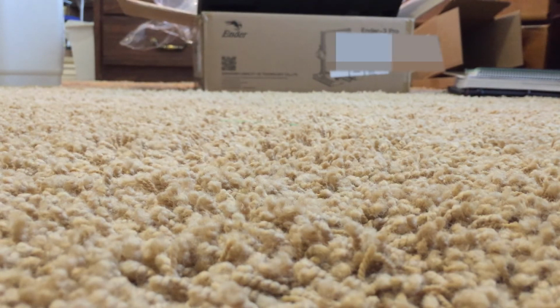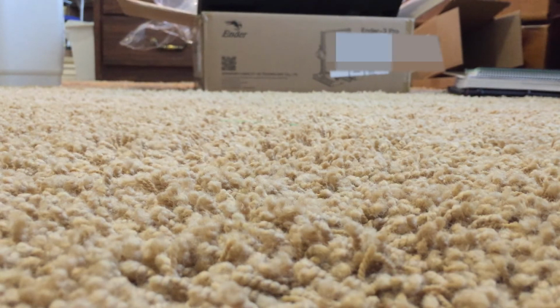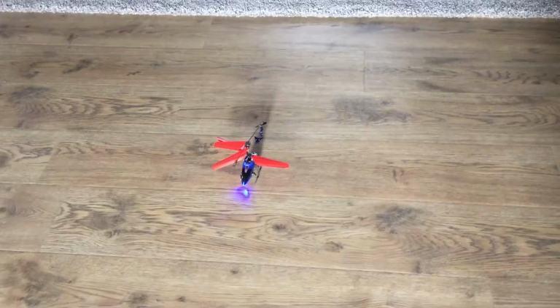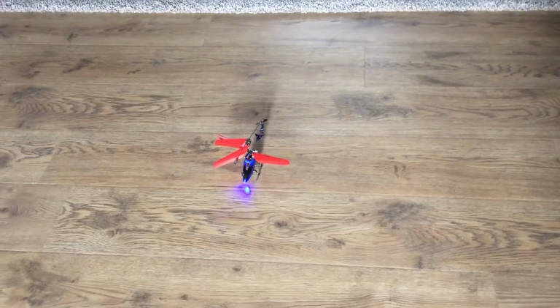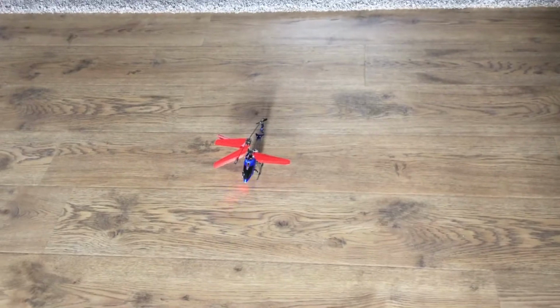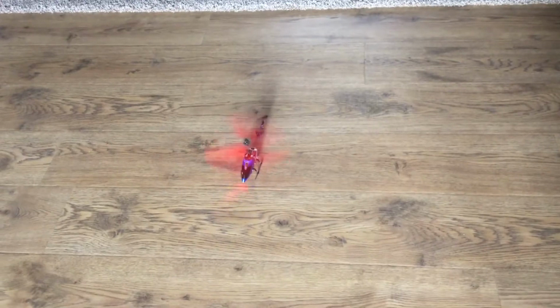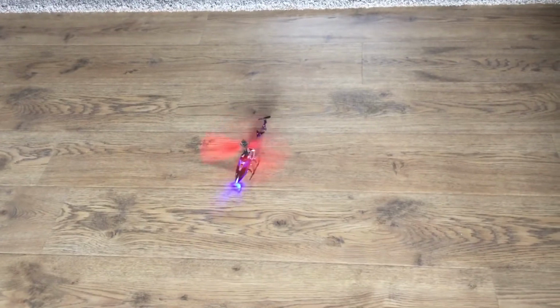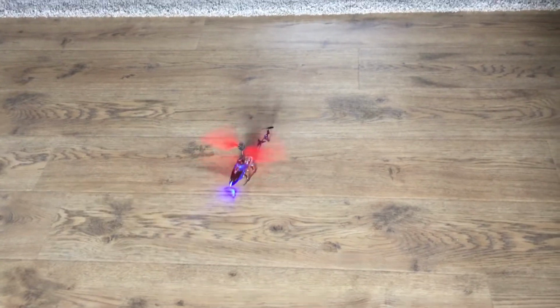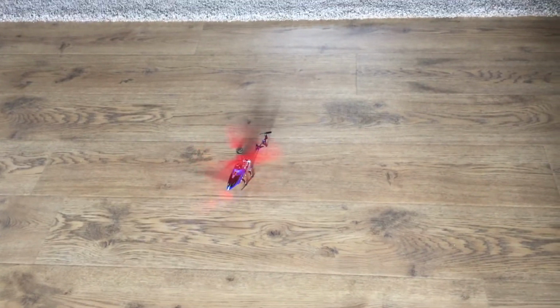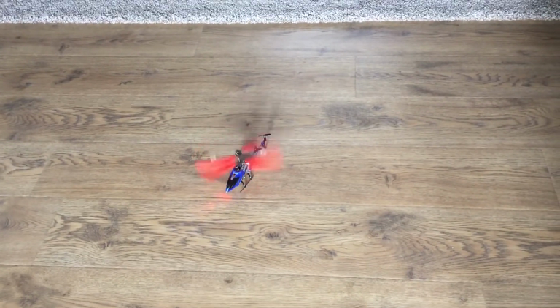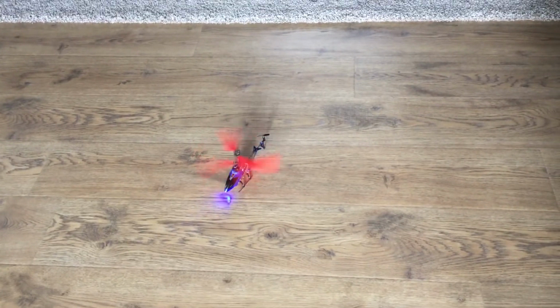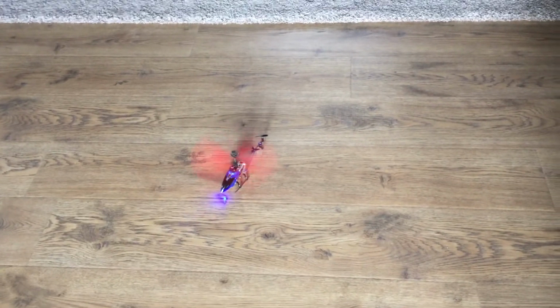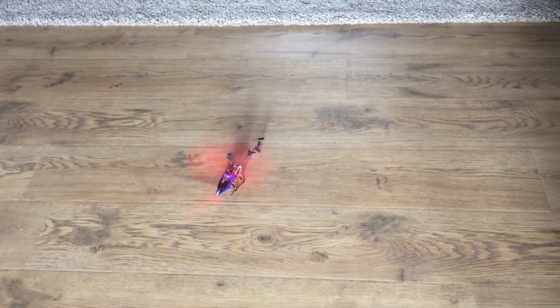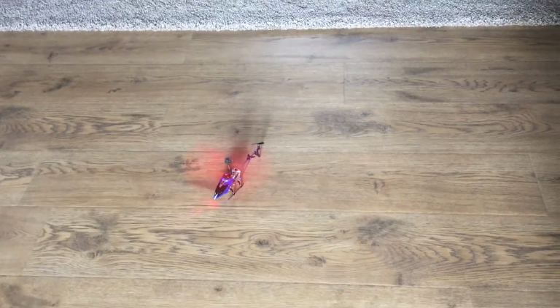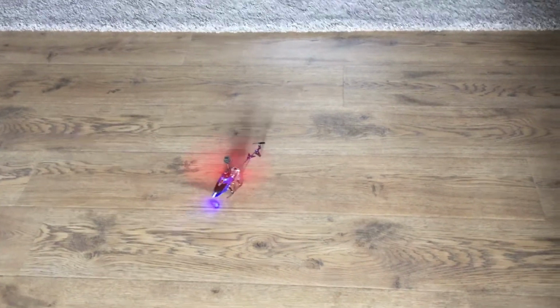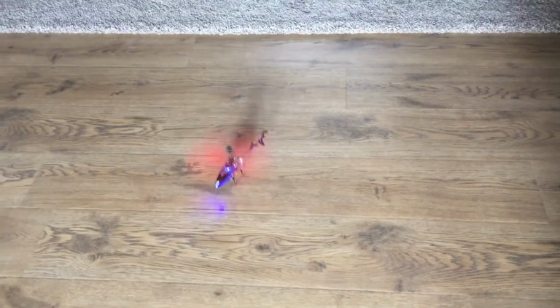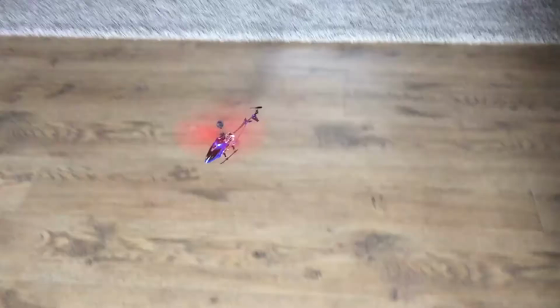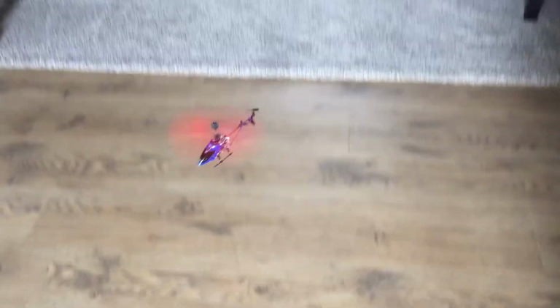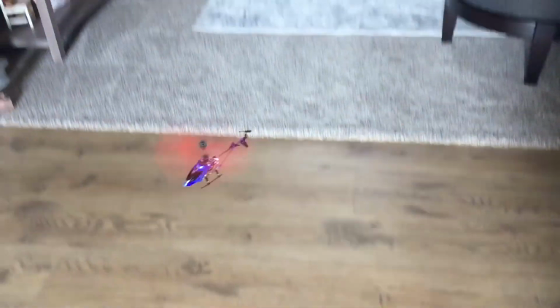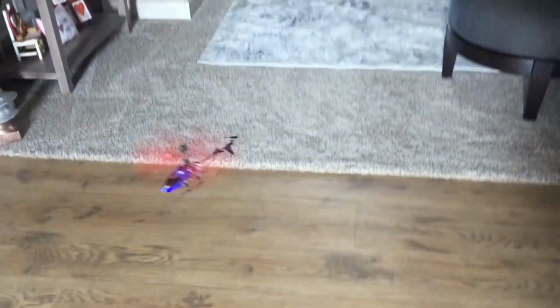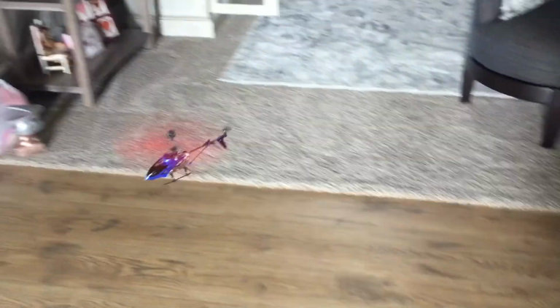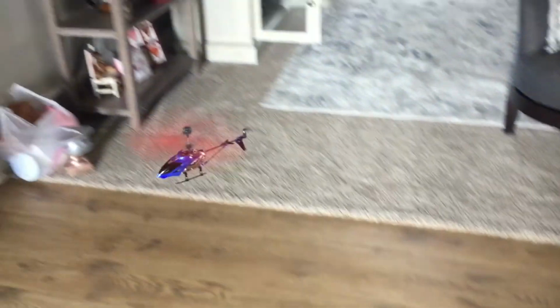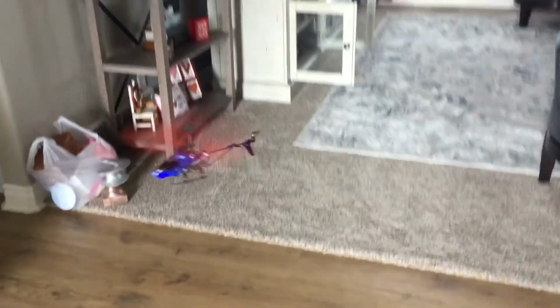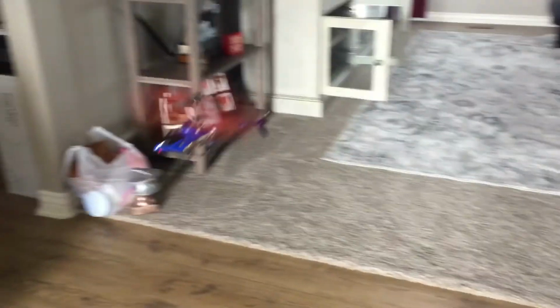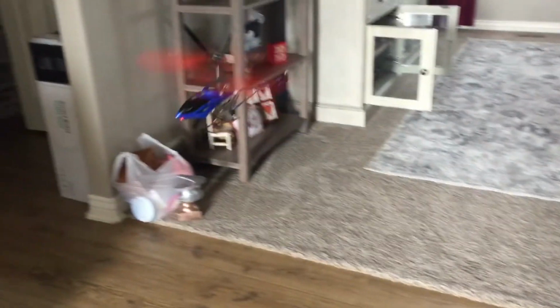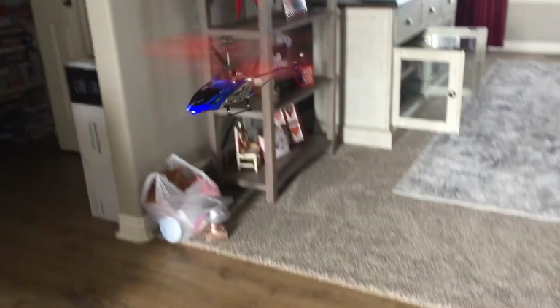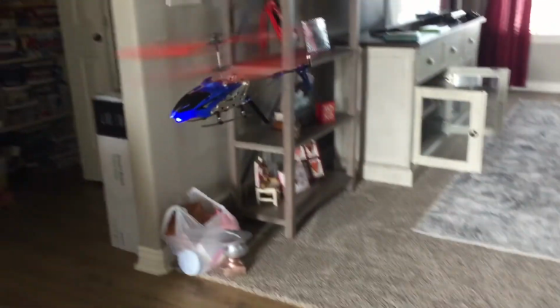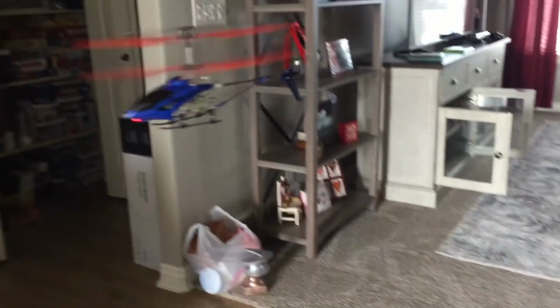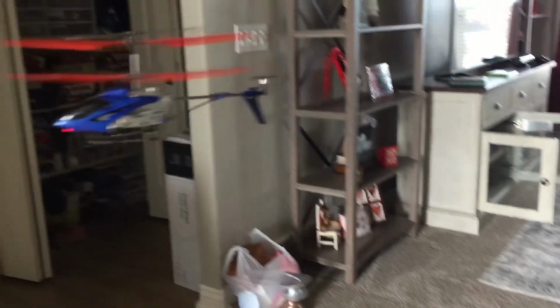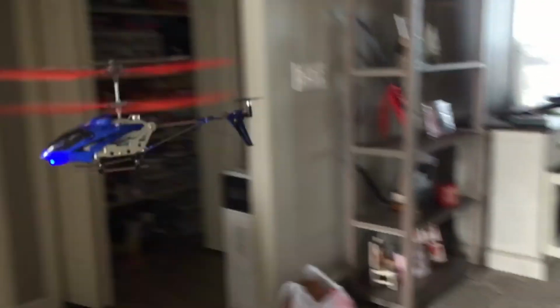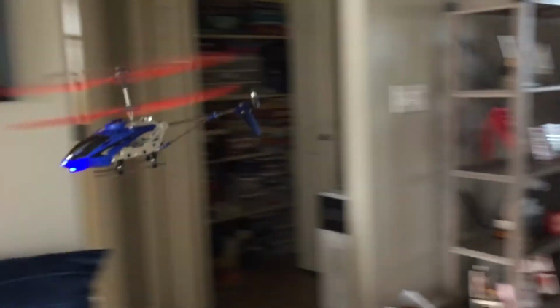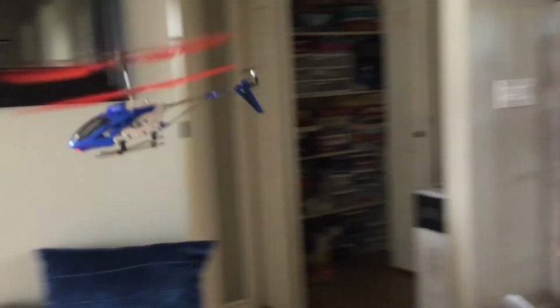So since it actually flies, I decided to do a crash test — not just my accidental crash test.